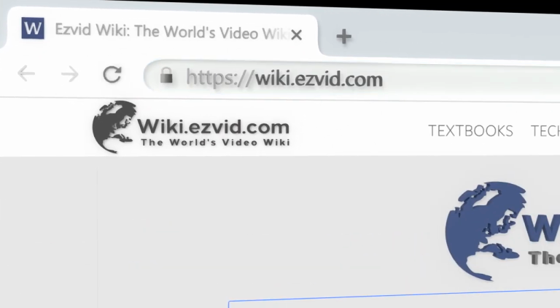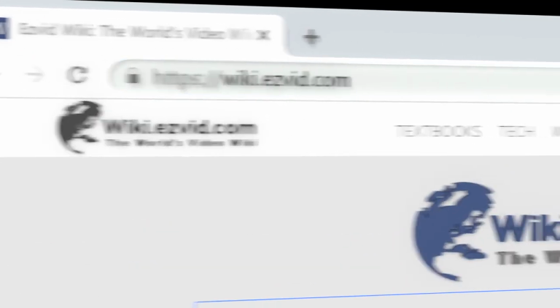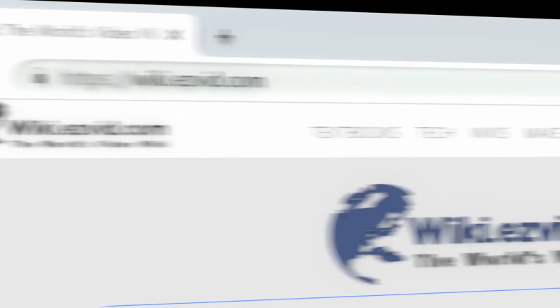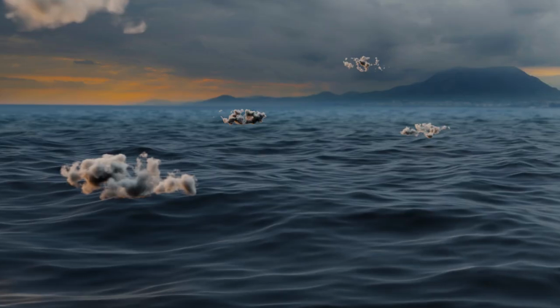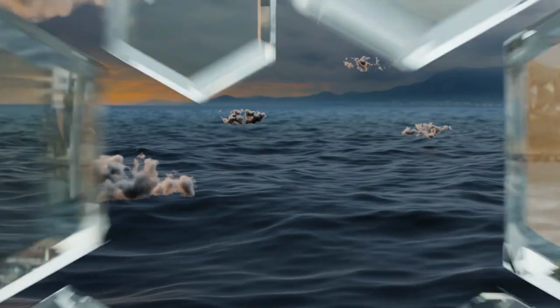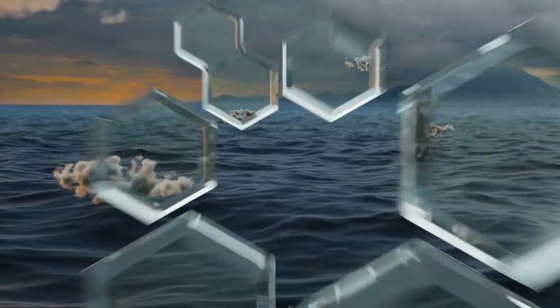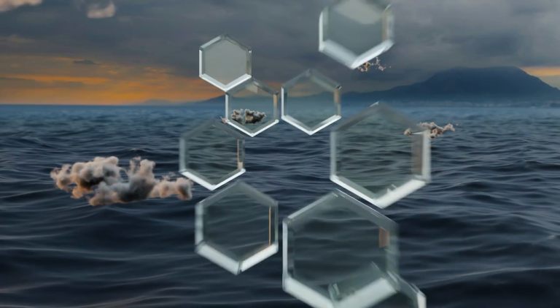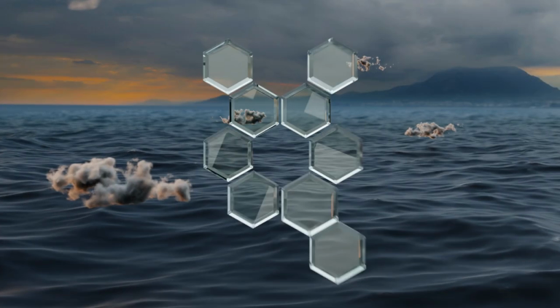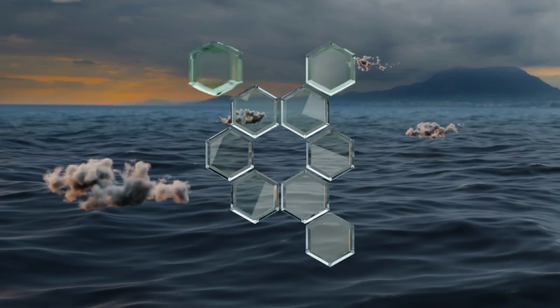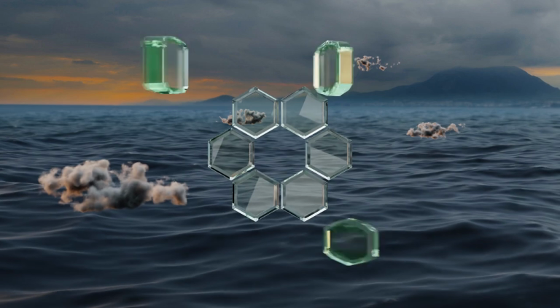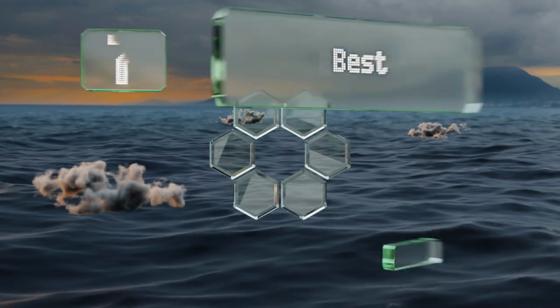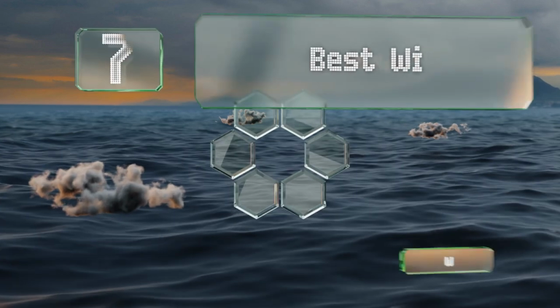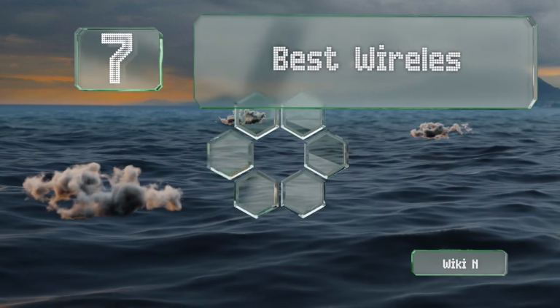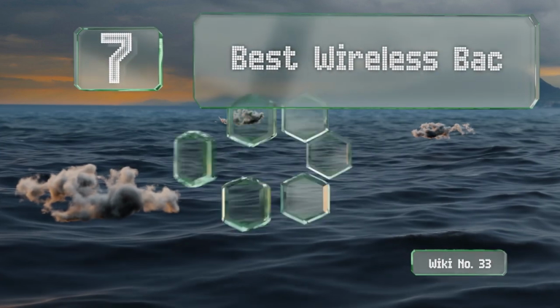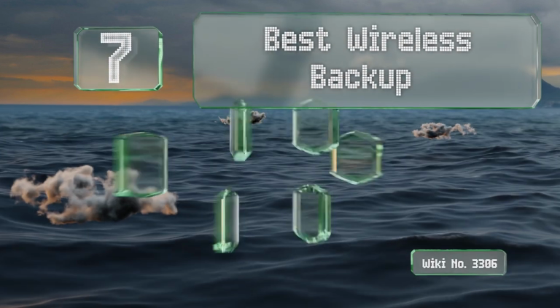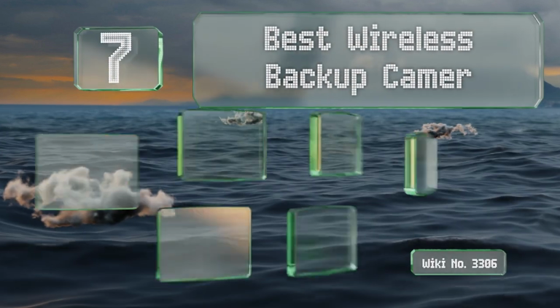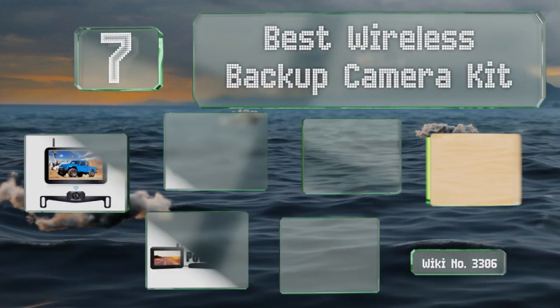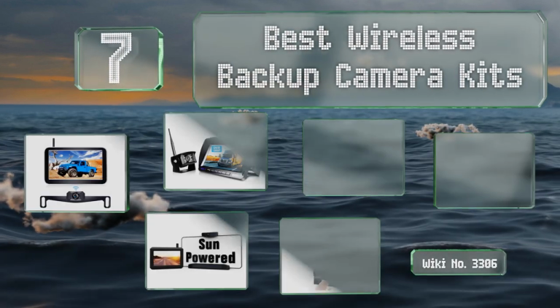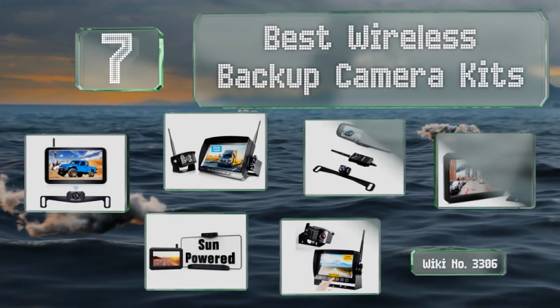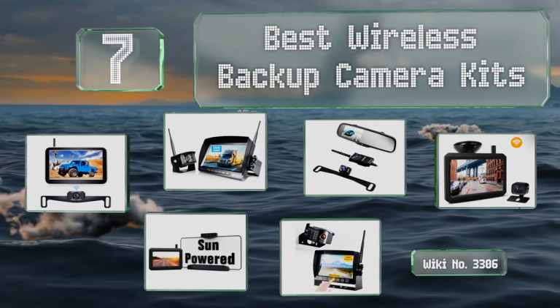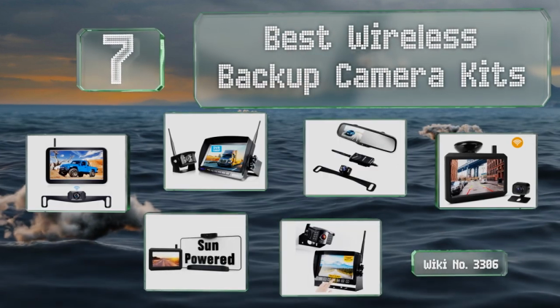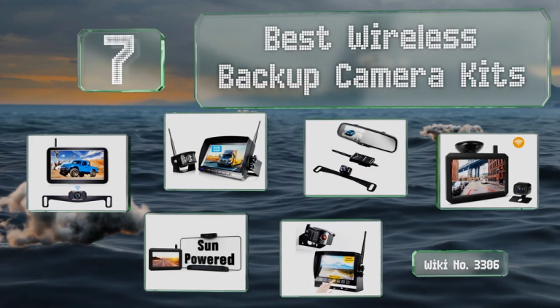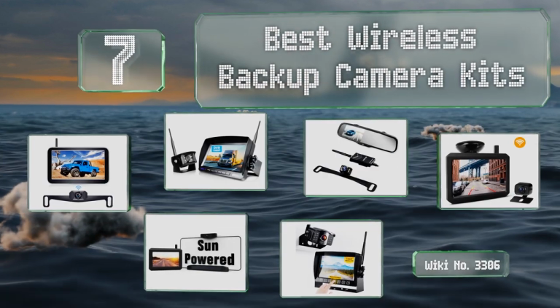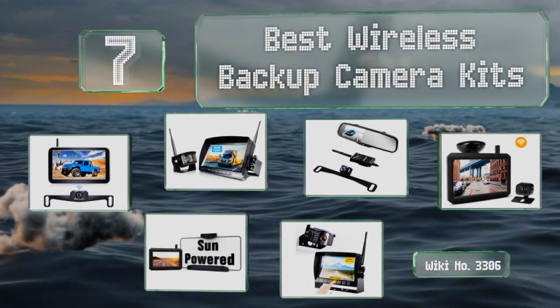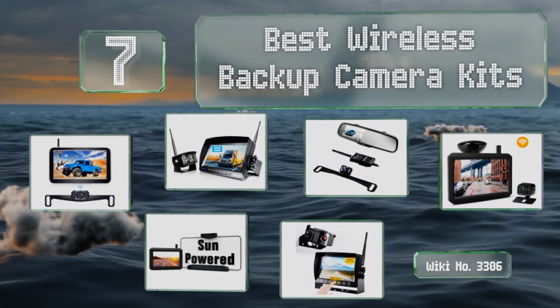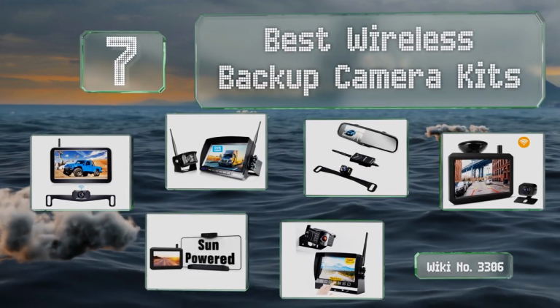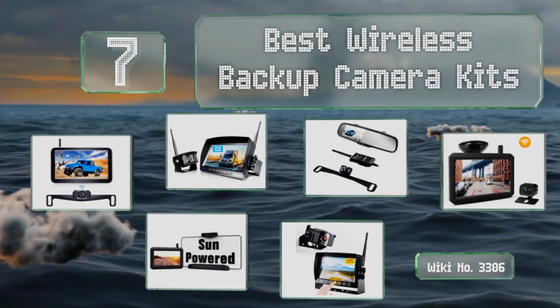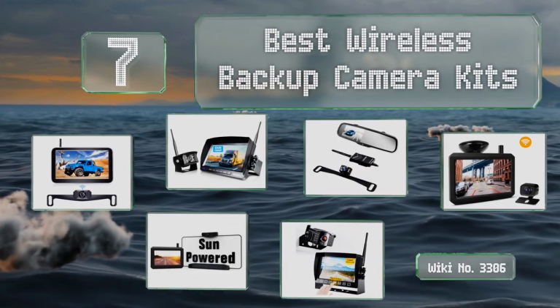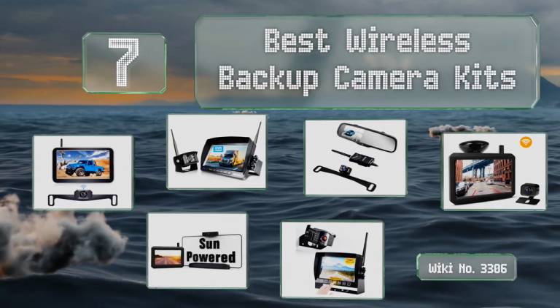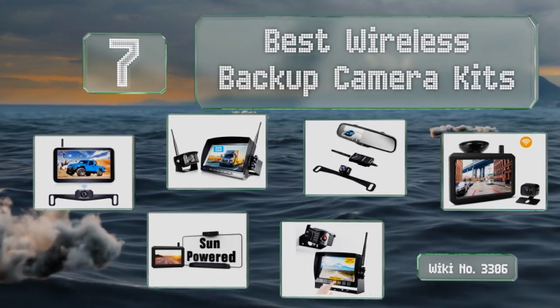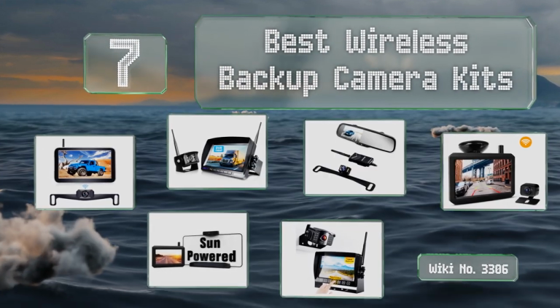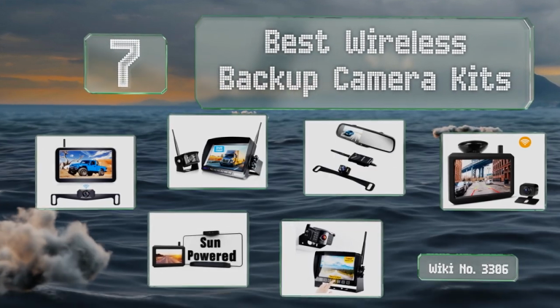EasyVid presents the 7 best wireless backup camera kits. Let's get started with the list.